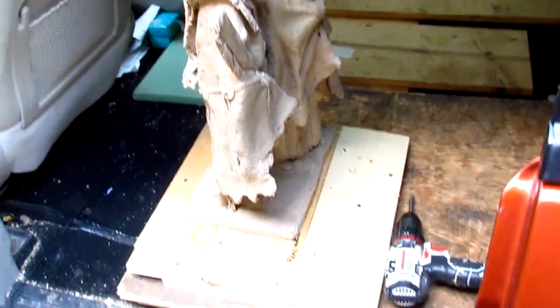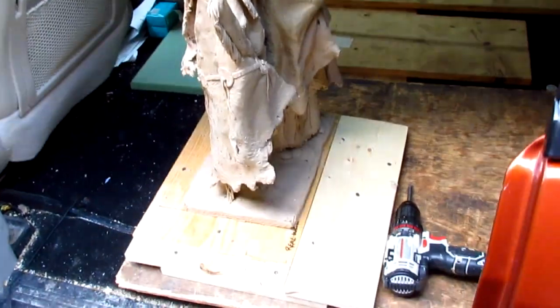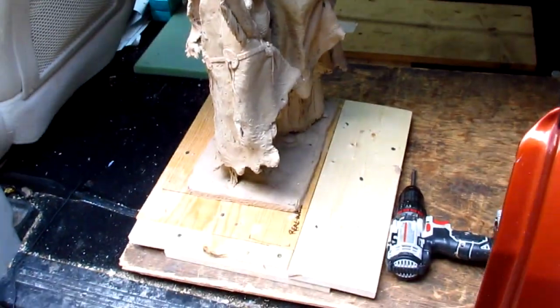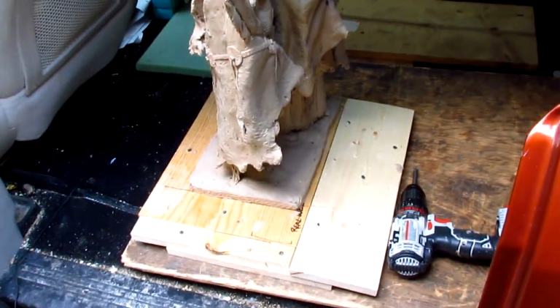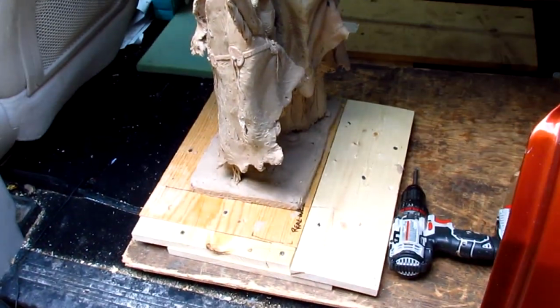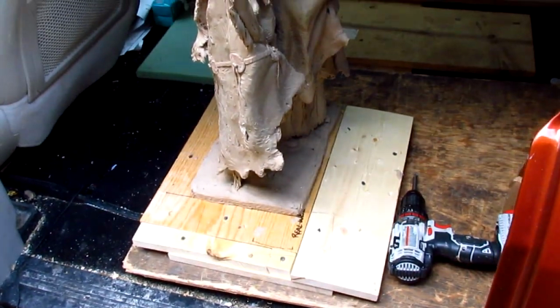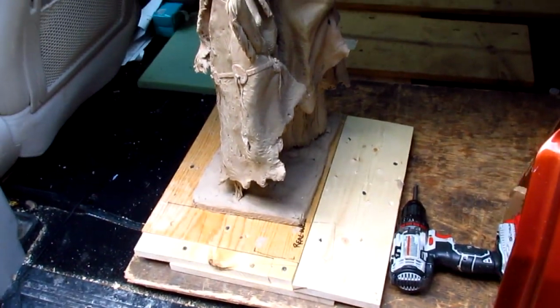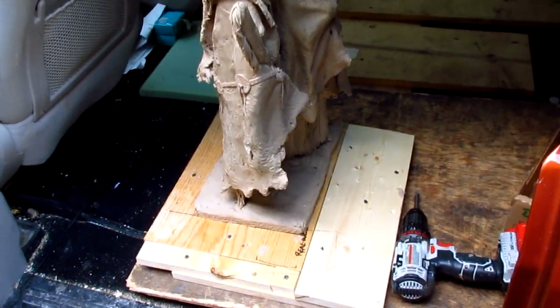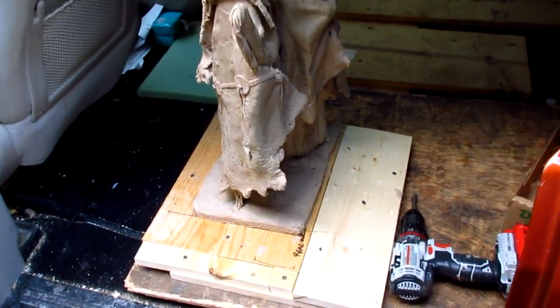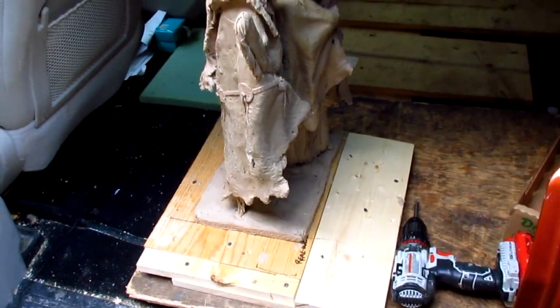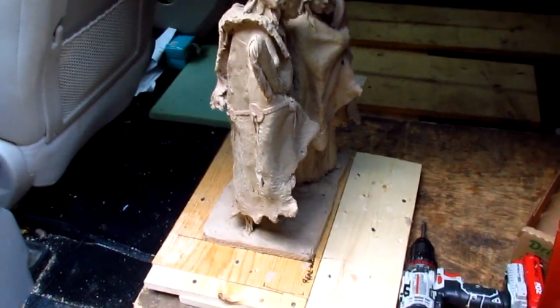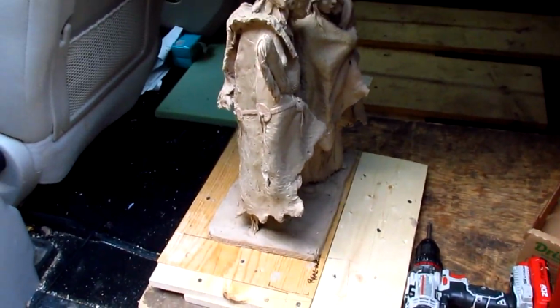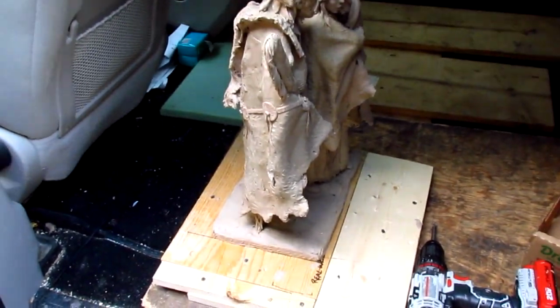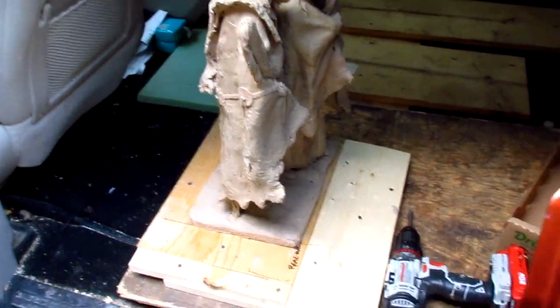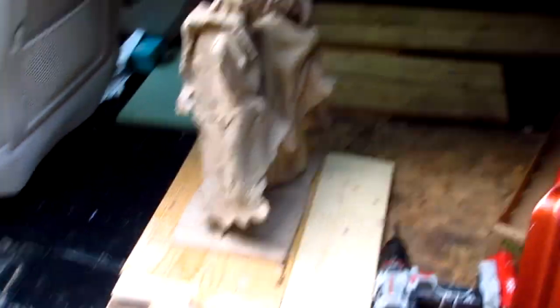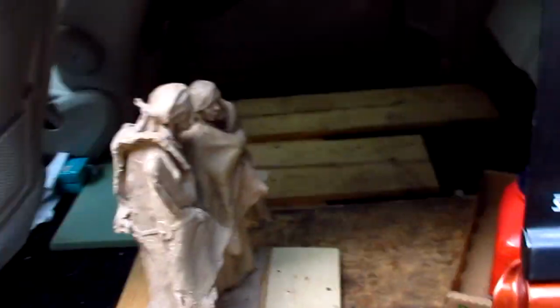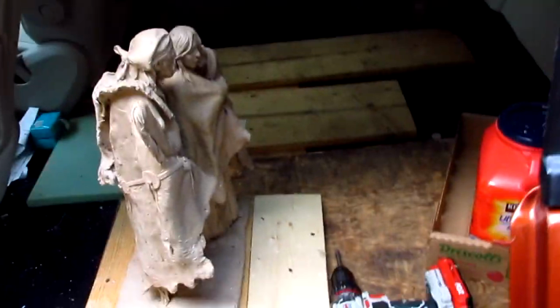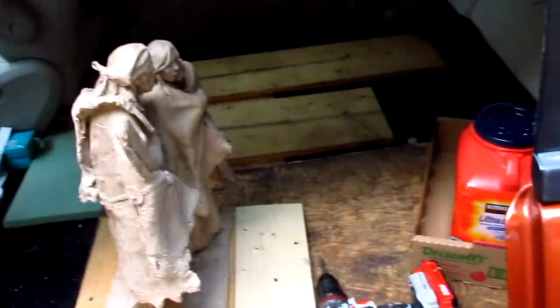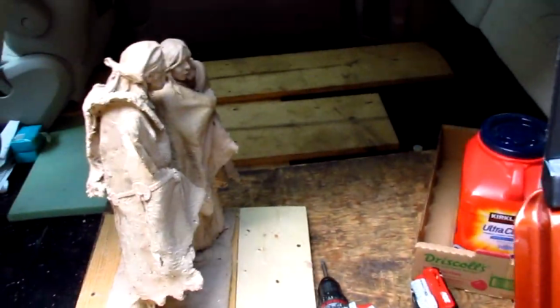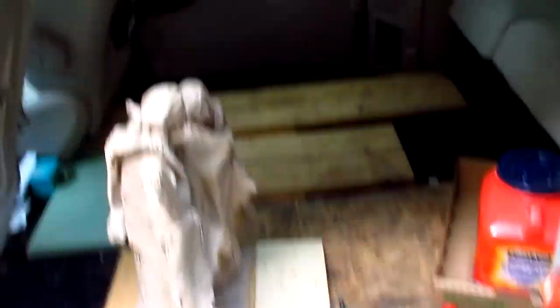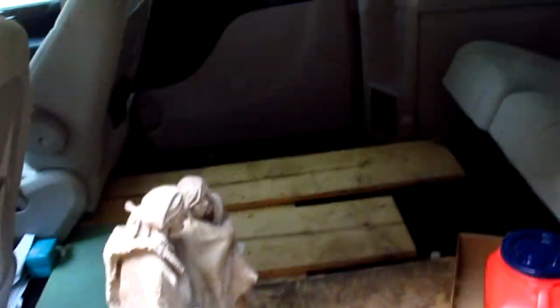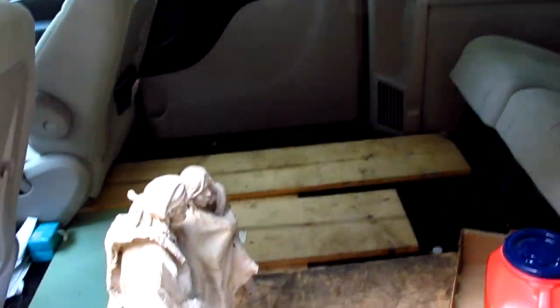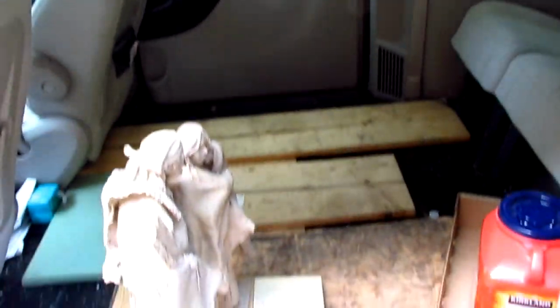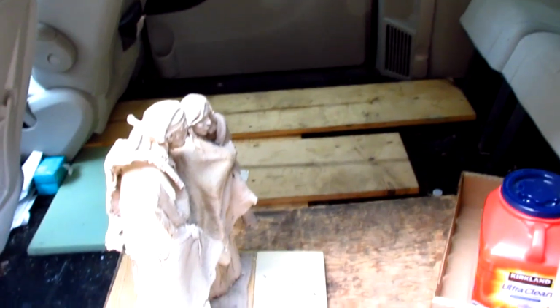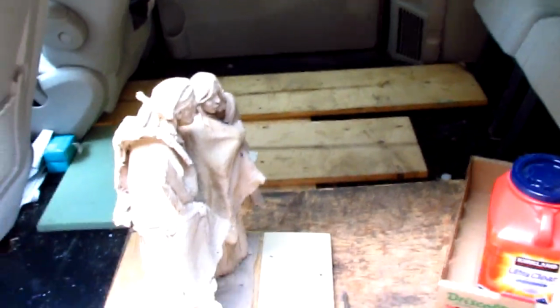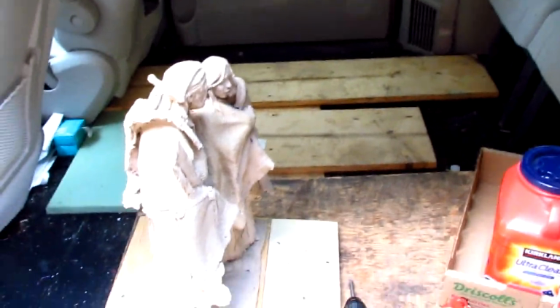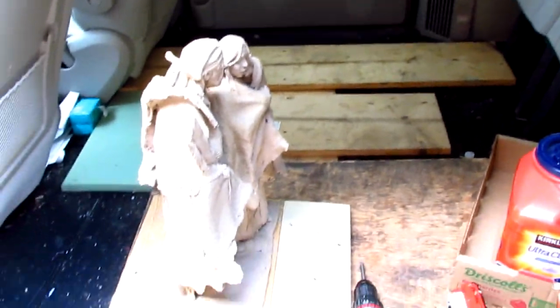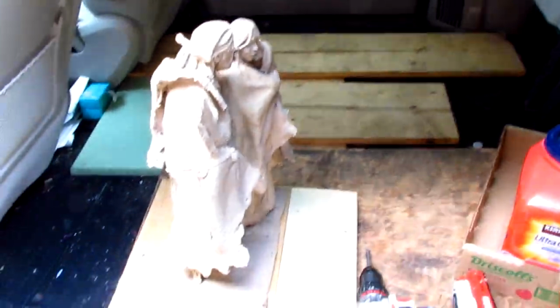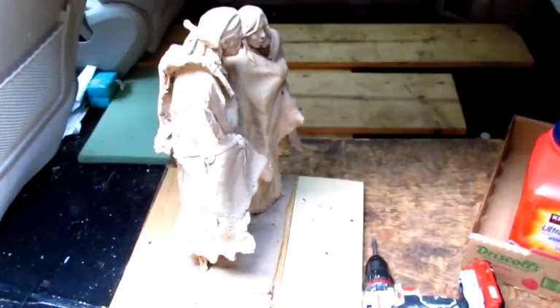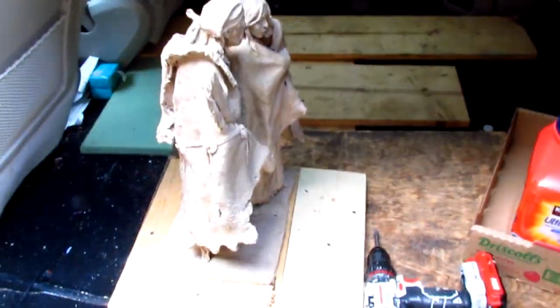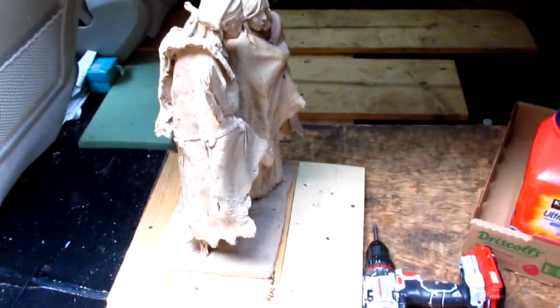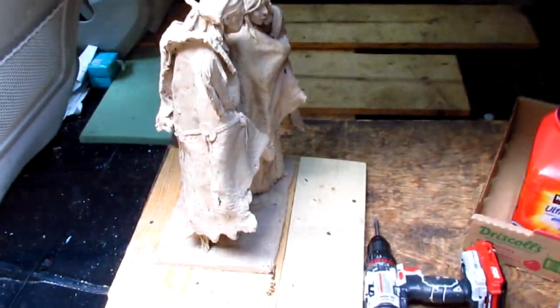I've got it anchored down with two screws onto this board. That's why I have all these boards in the back of my van.